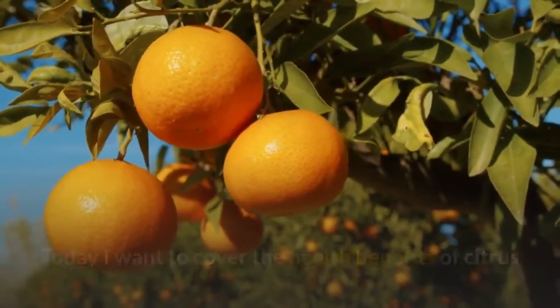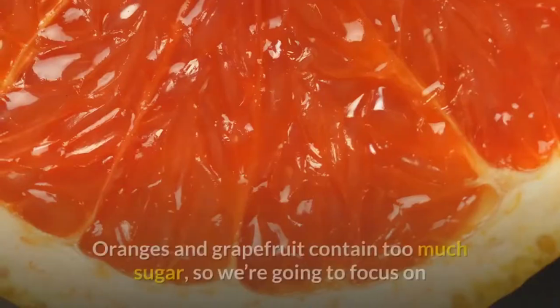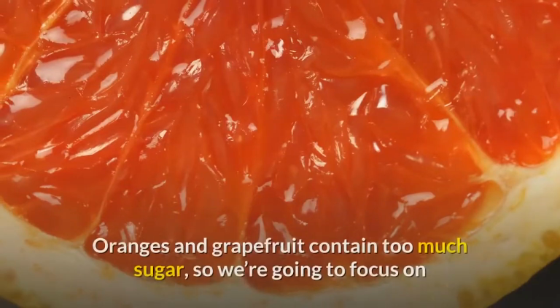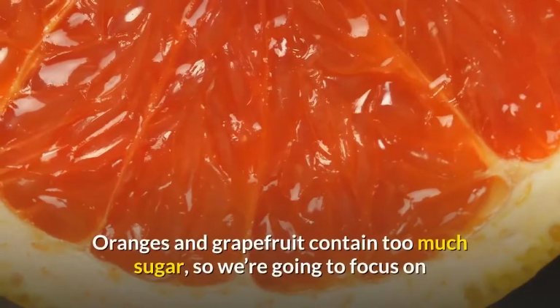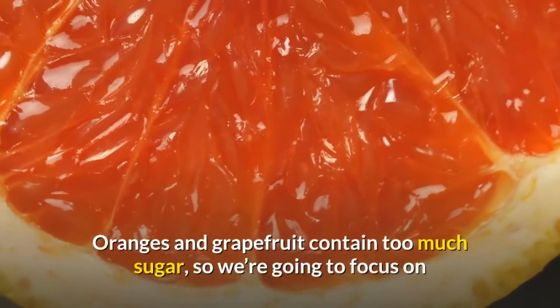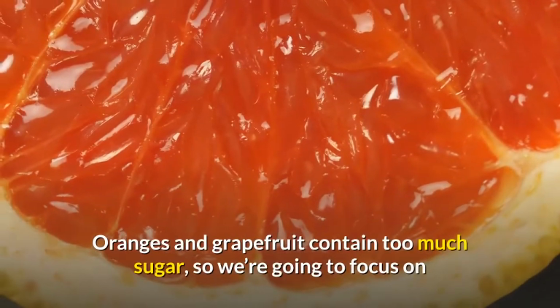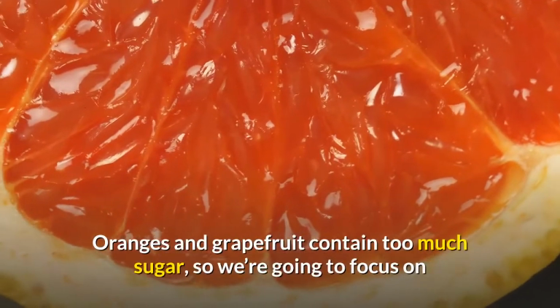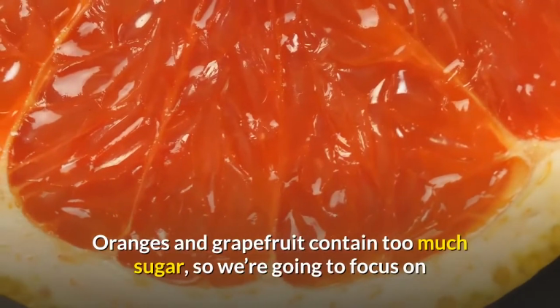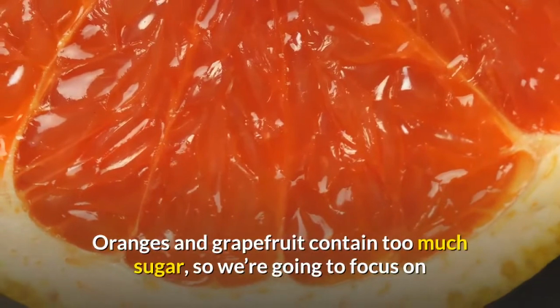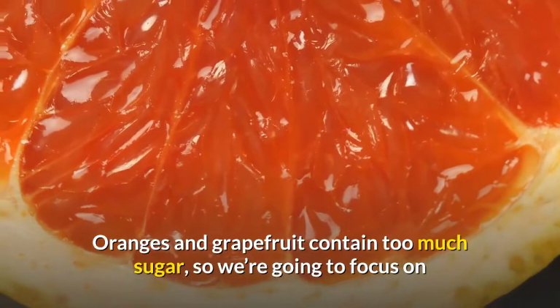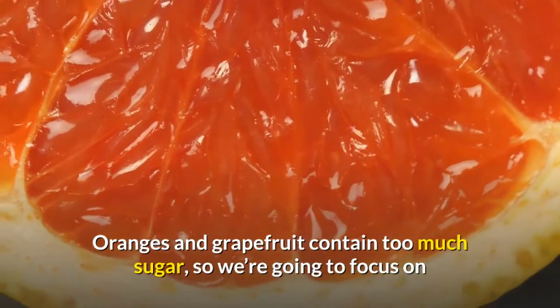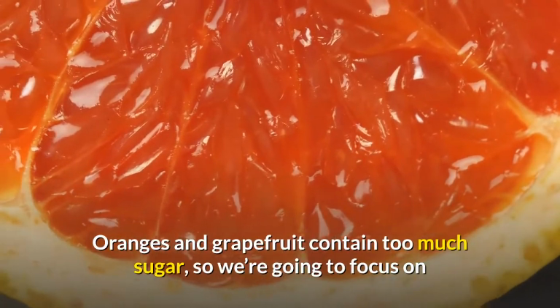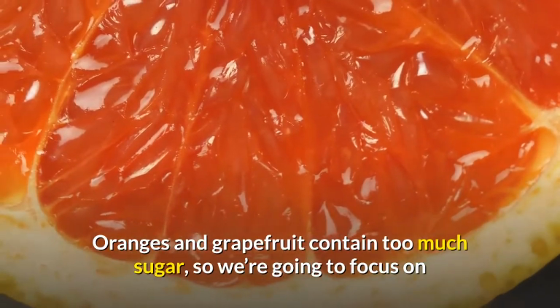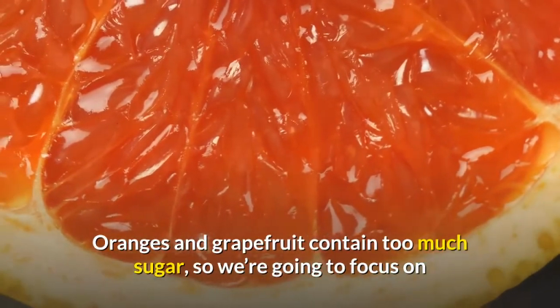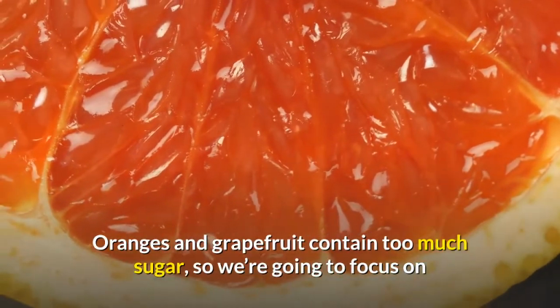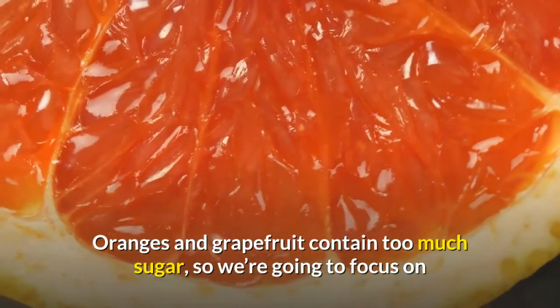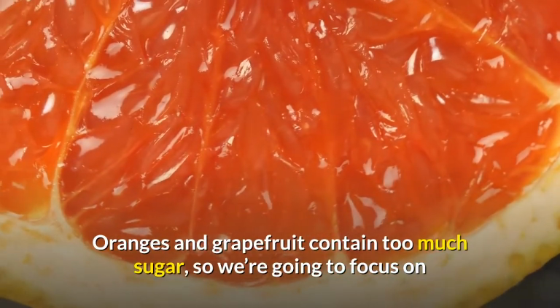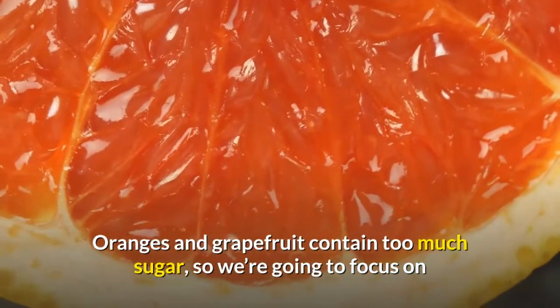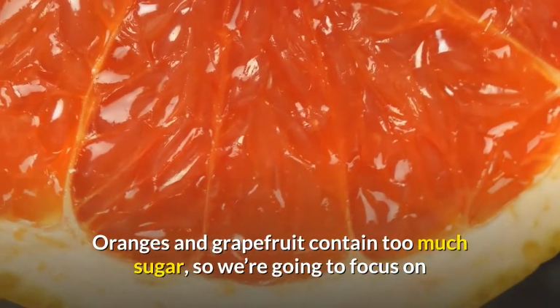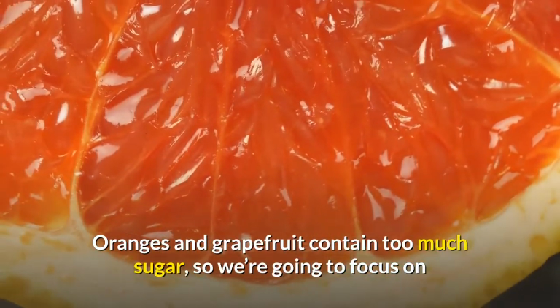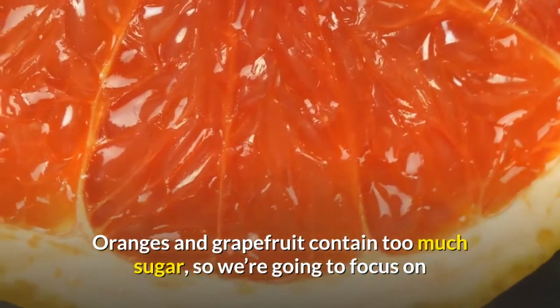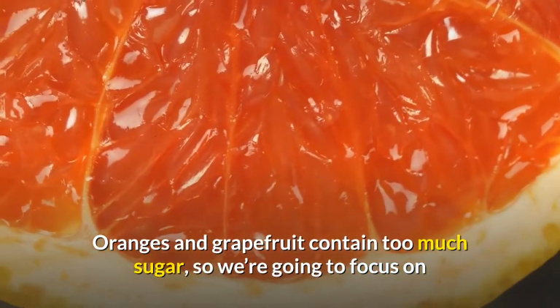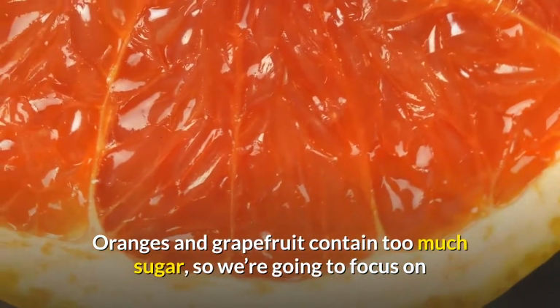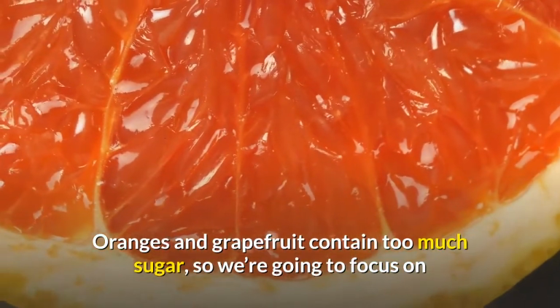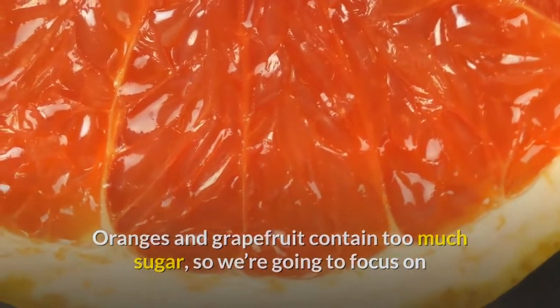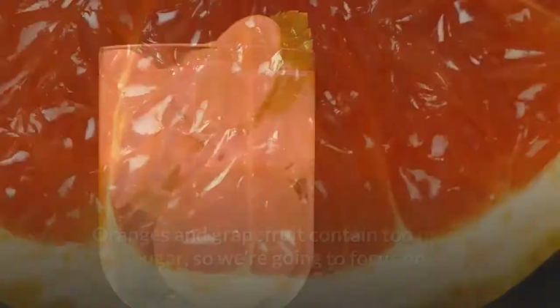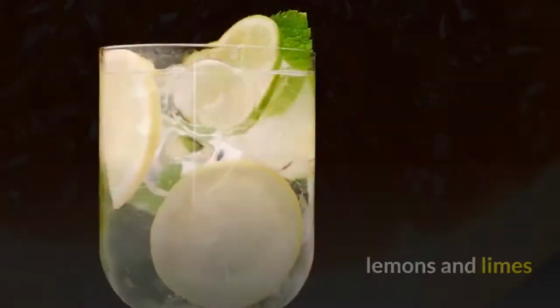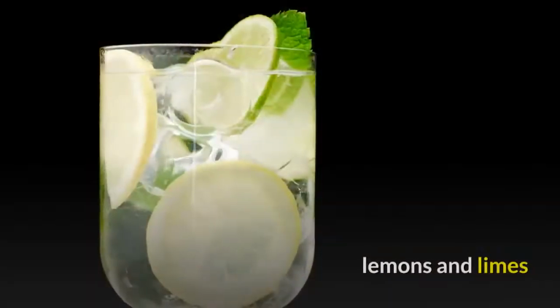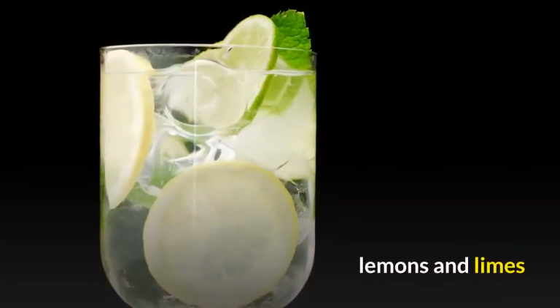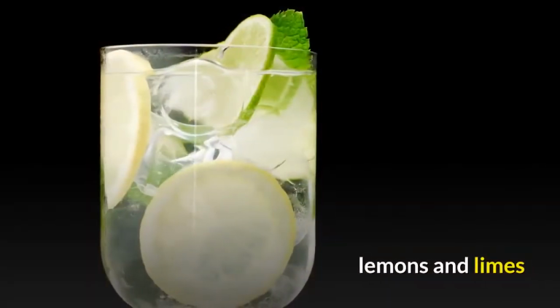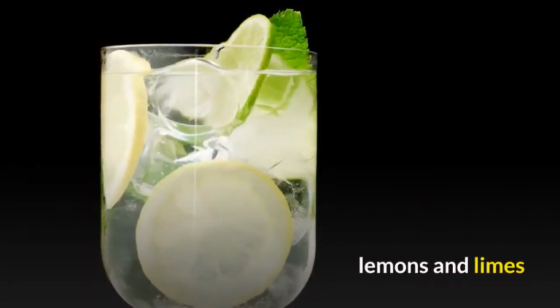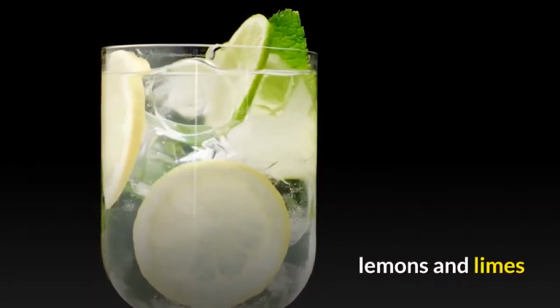Oranges and grapefruit contain too much sugar, so we're going to focus on lemons and limes.